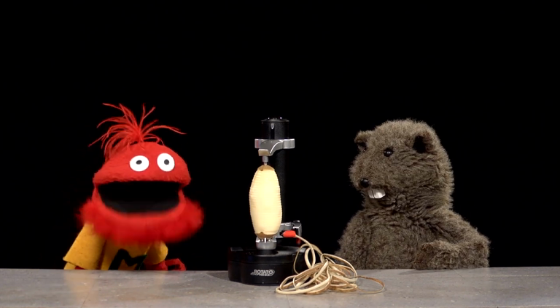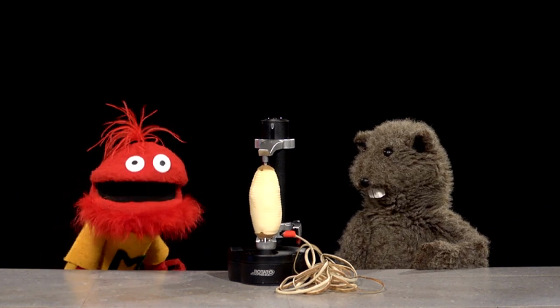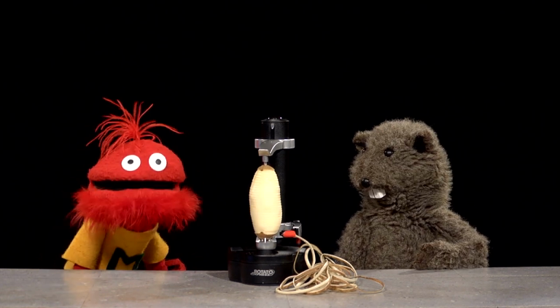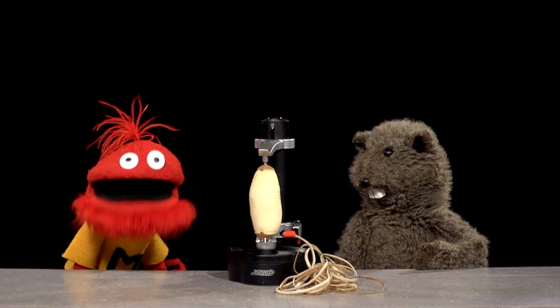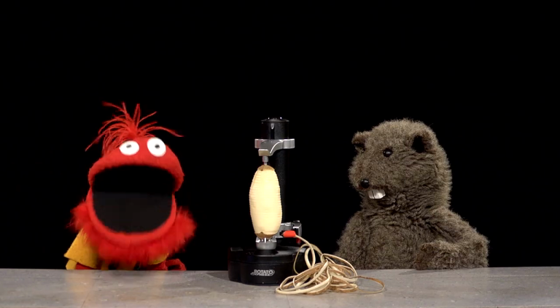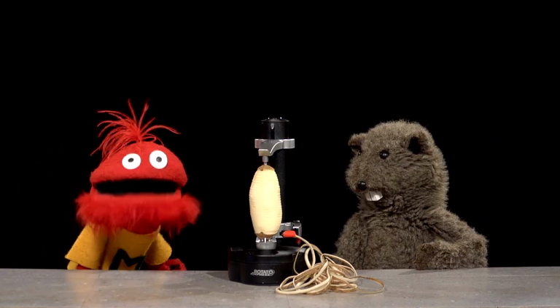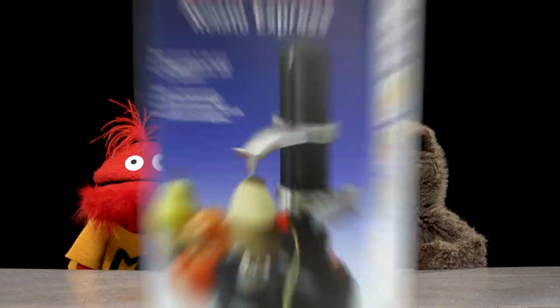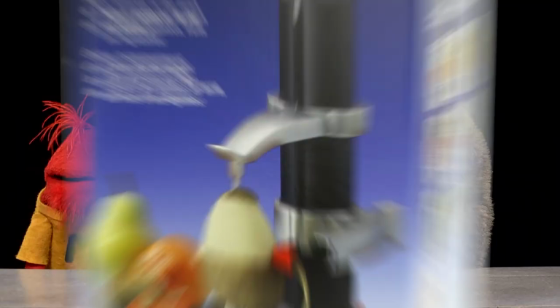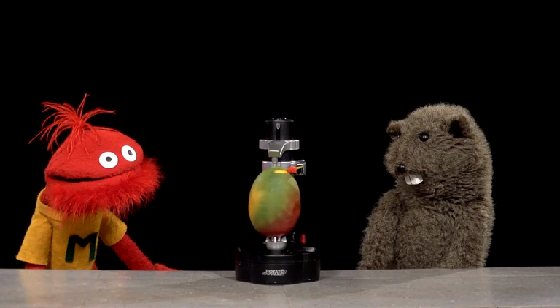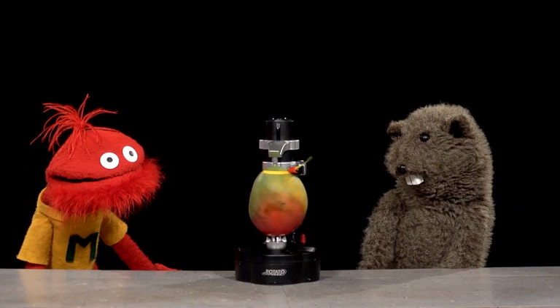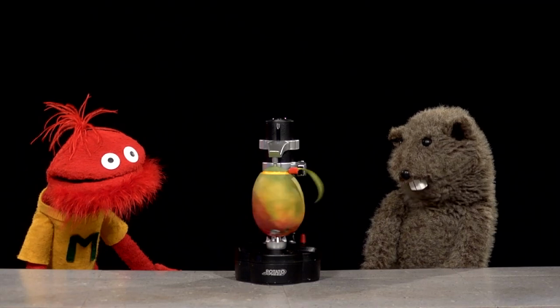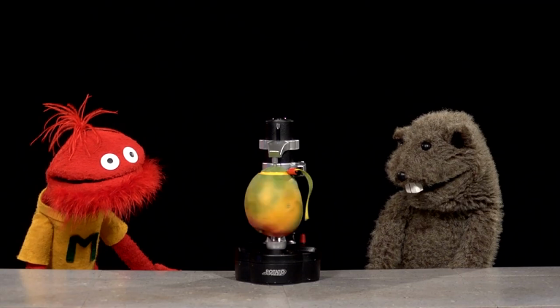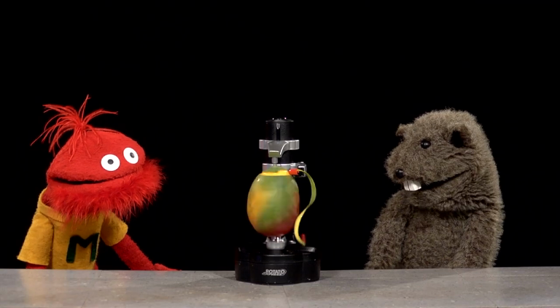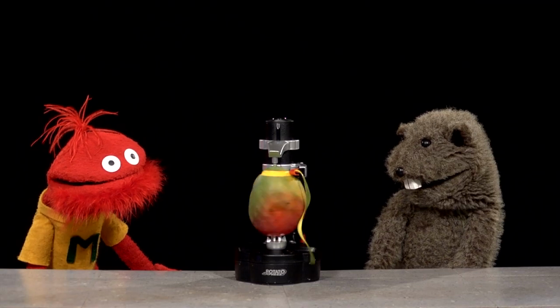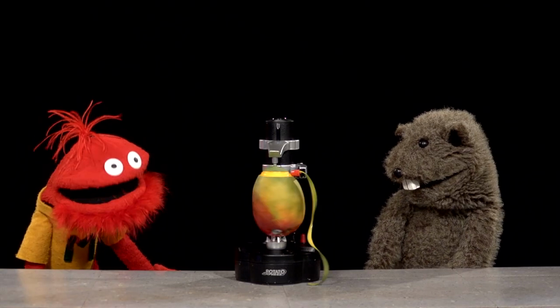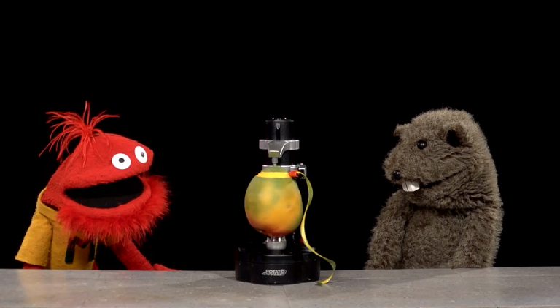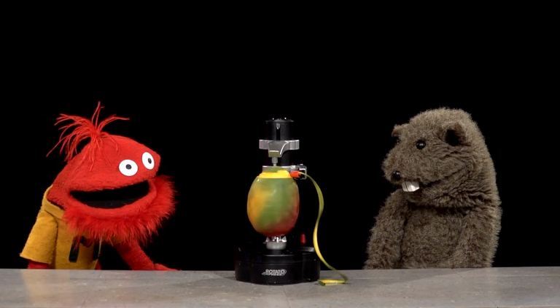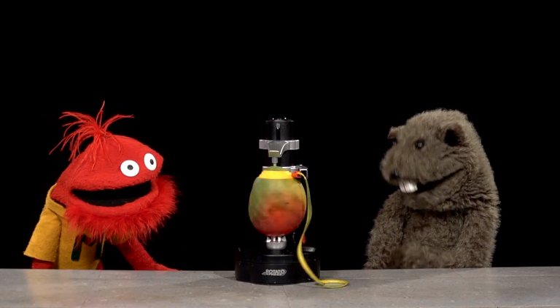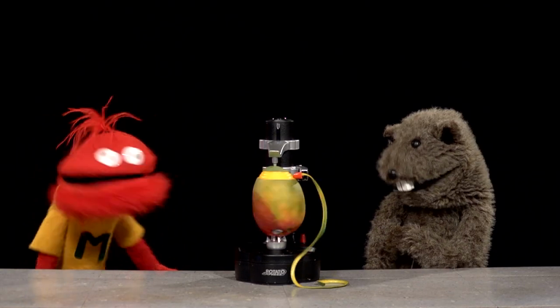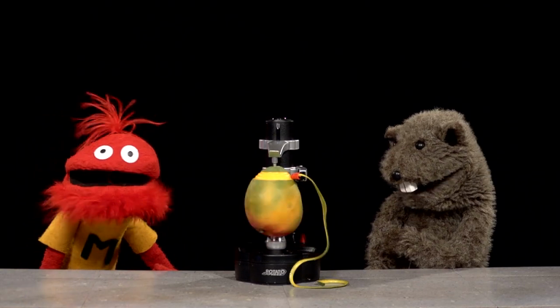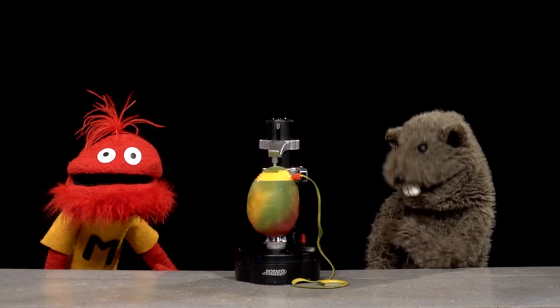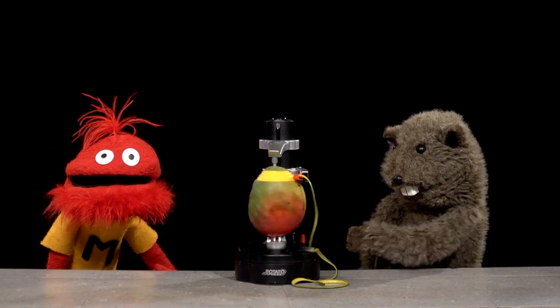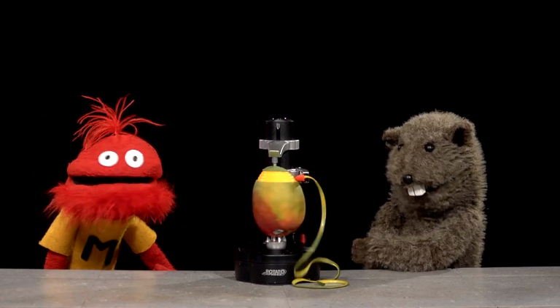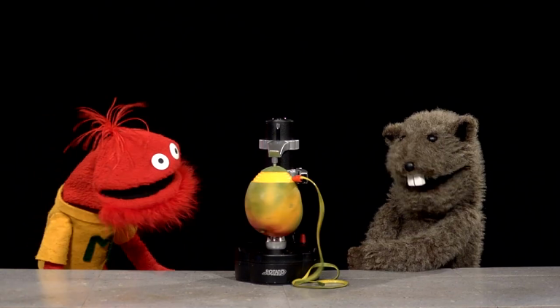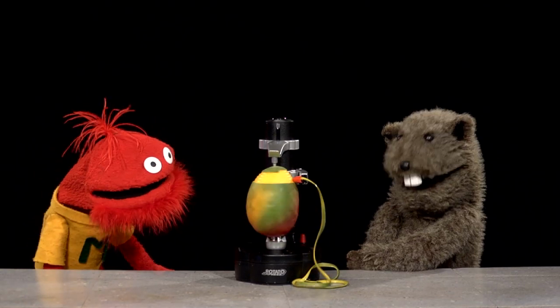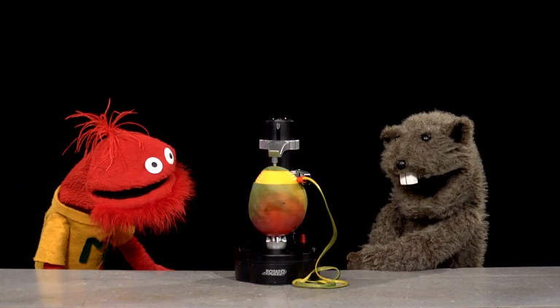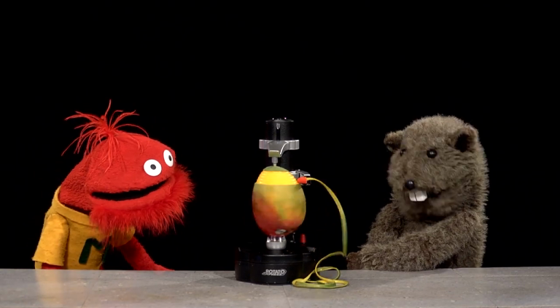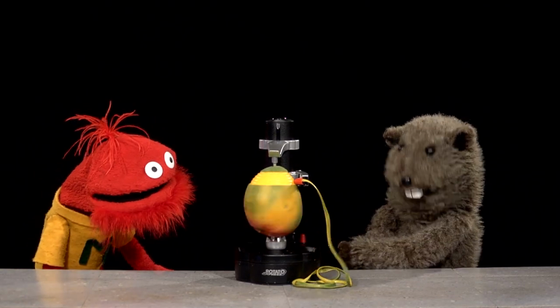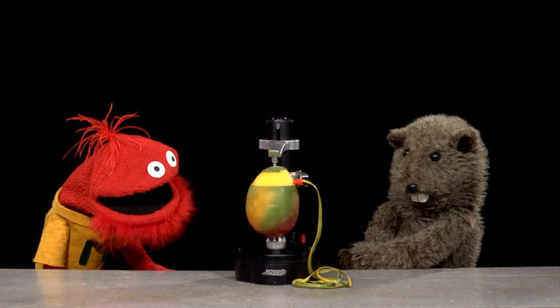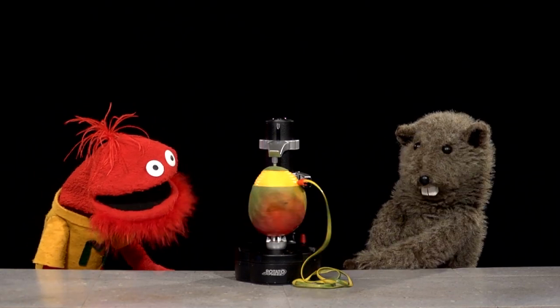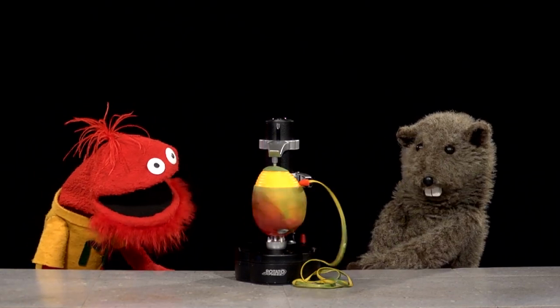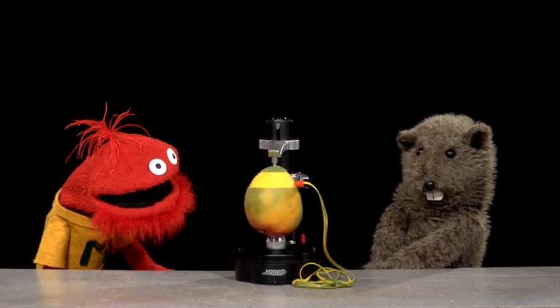Let's peel a mango! Wow, it actually does pretty well with a mango too. This is amazing.